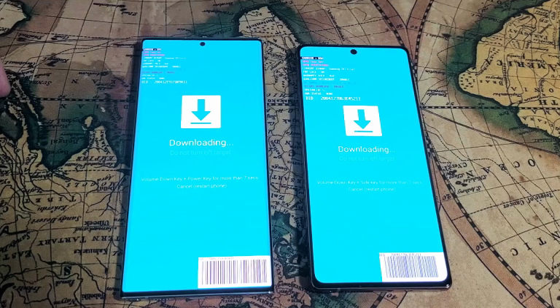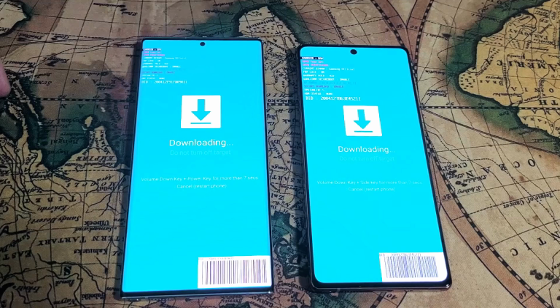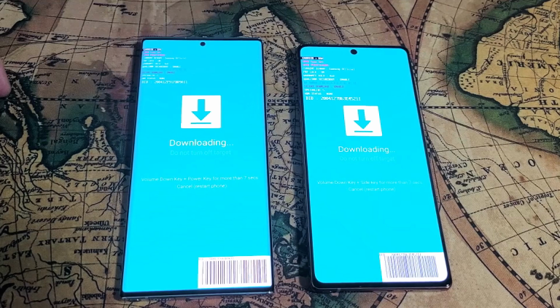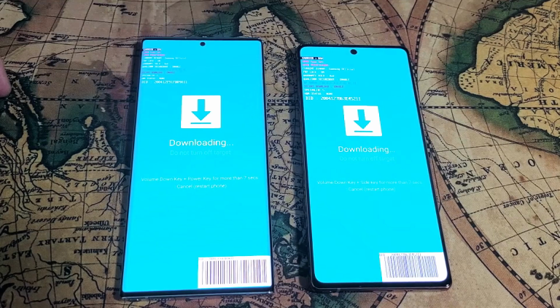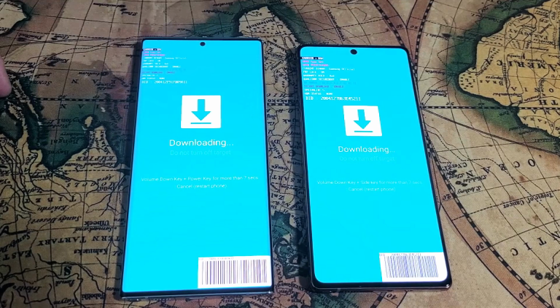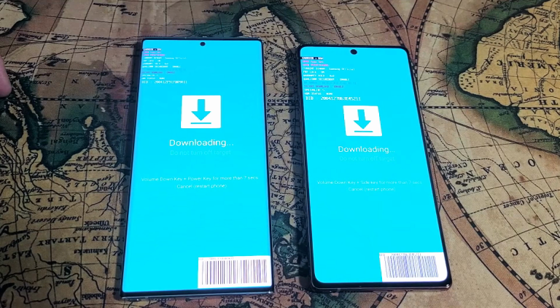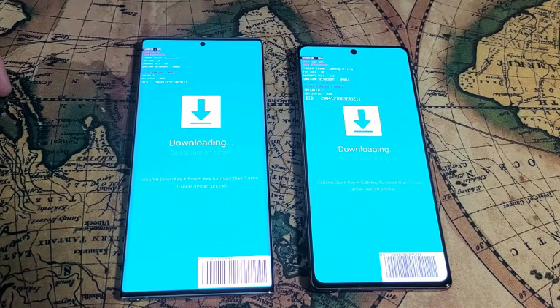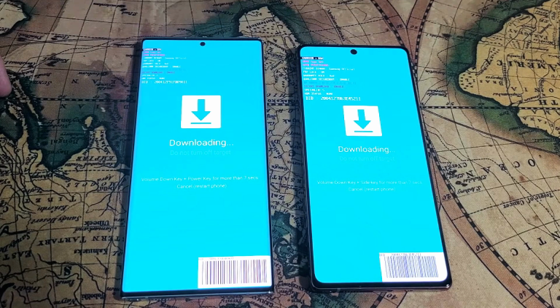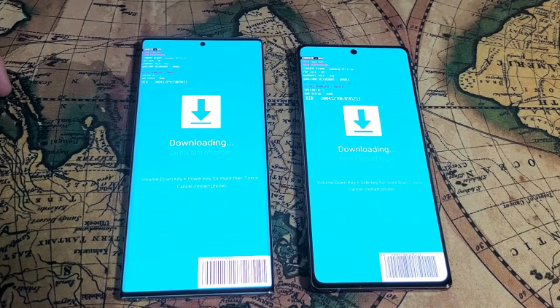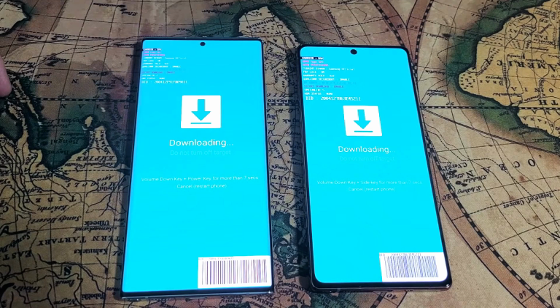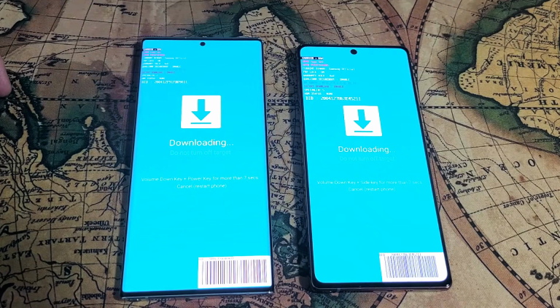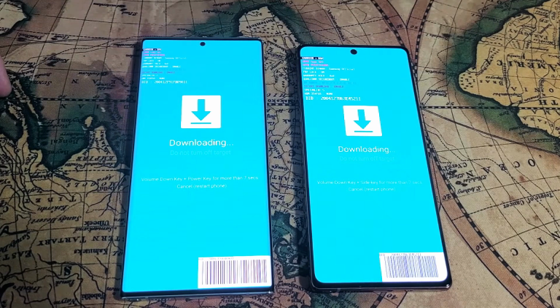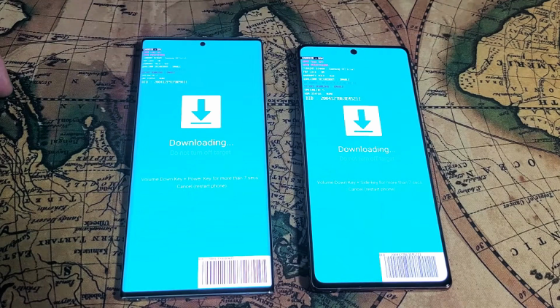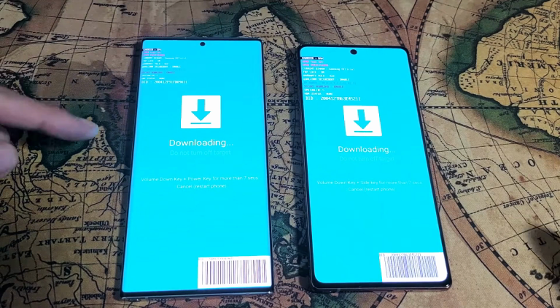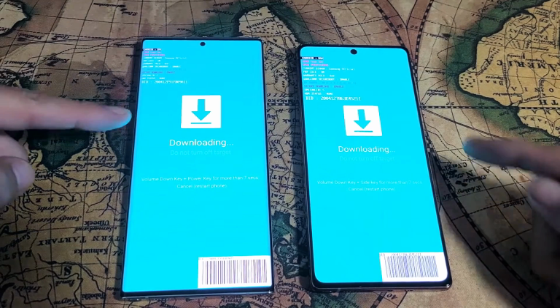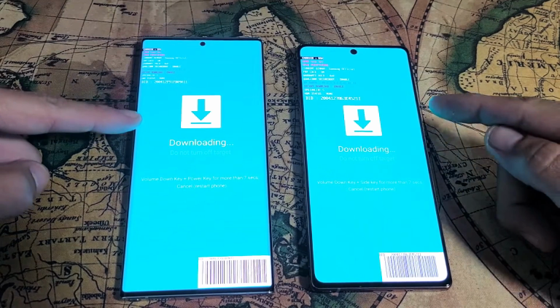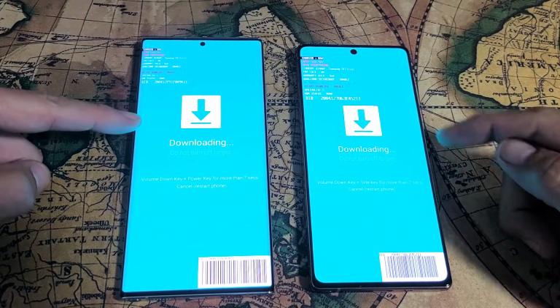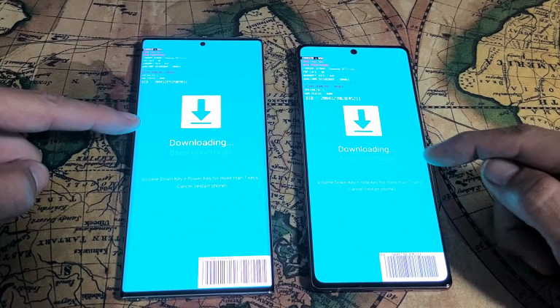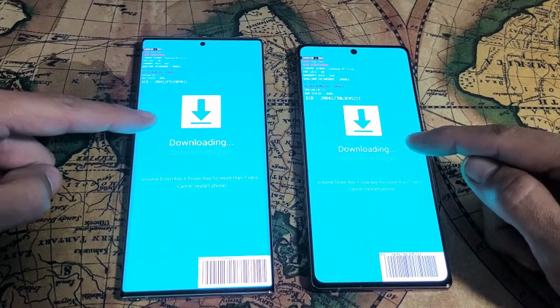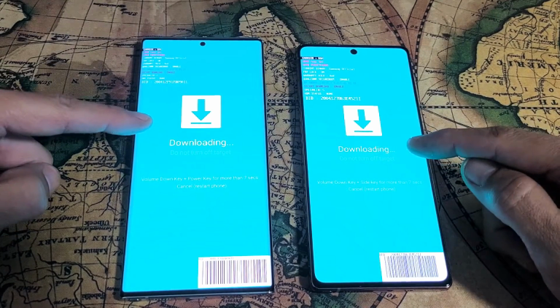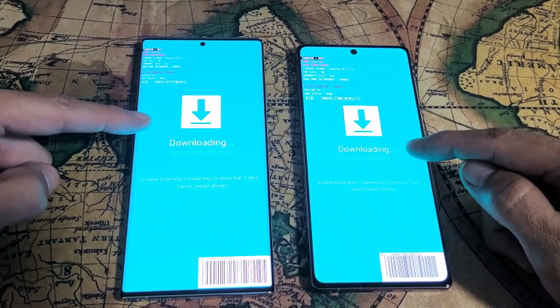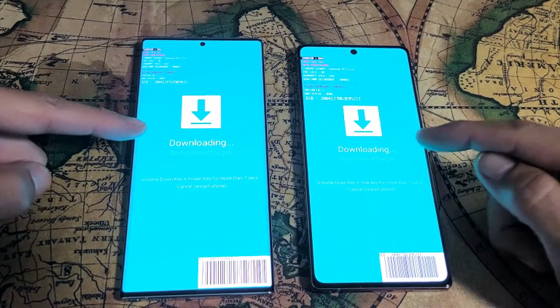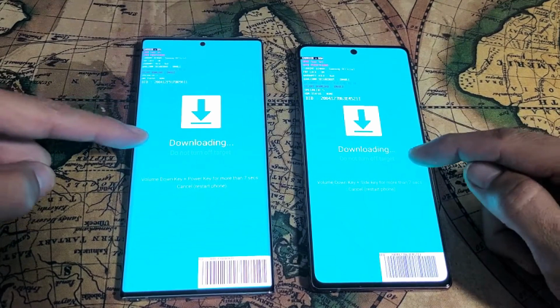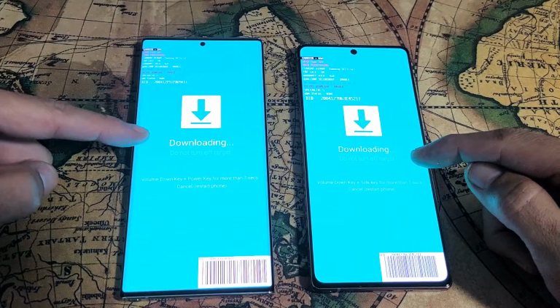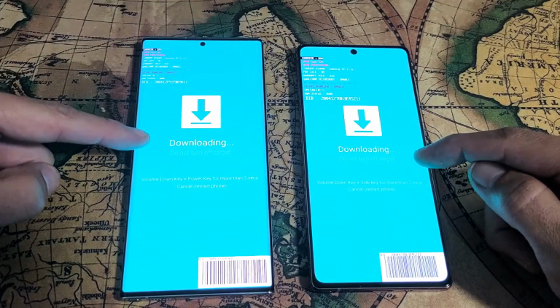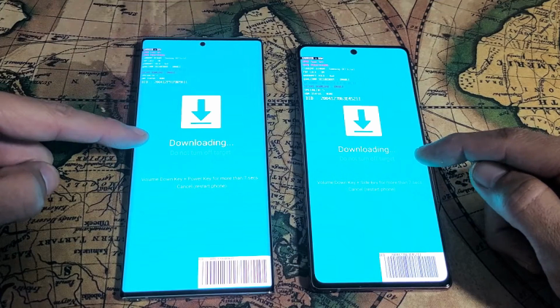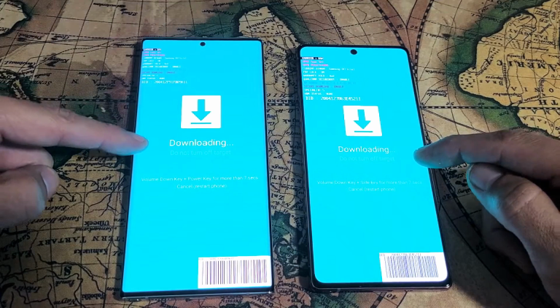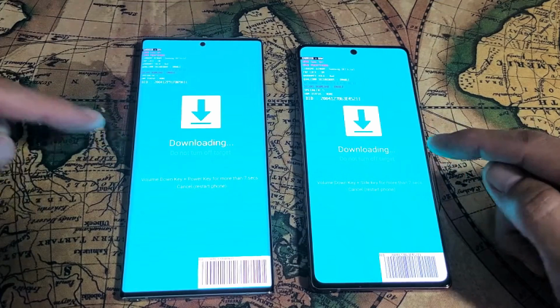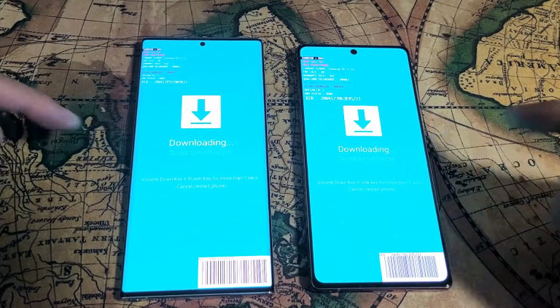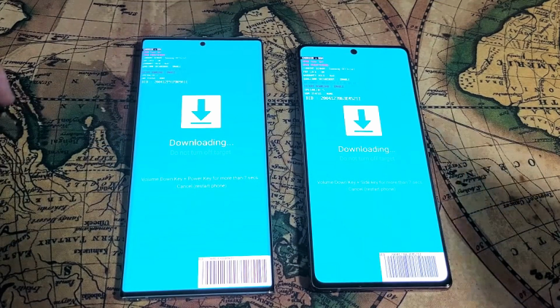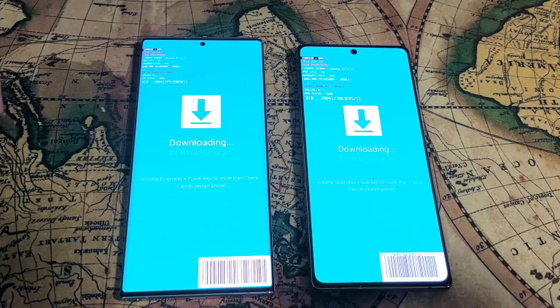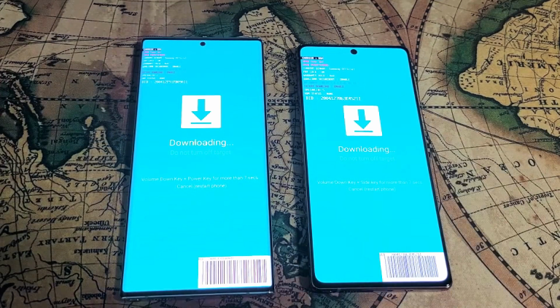So you have a Samsung Galaxy Note20 or Note20 Ultra and you are stuck in this downloading, do not turn off screen. I'm going to show you how to get out of it.